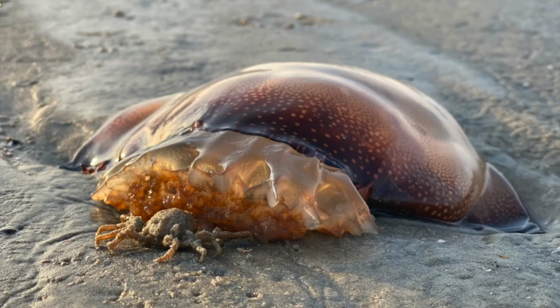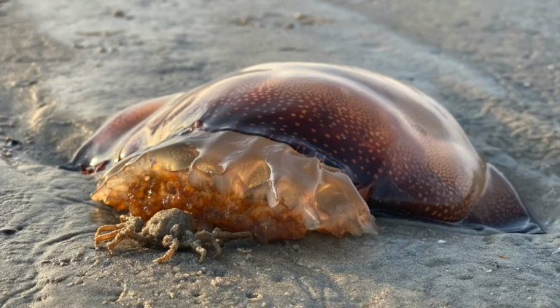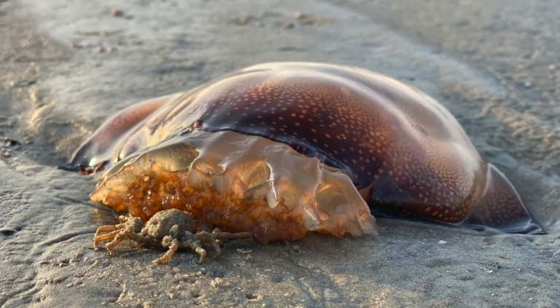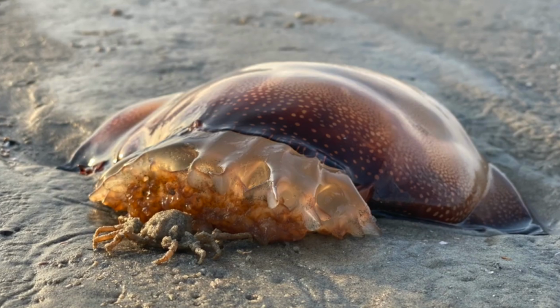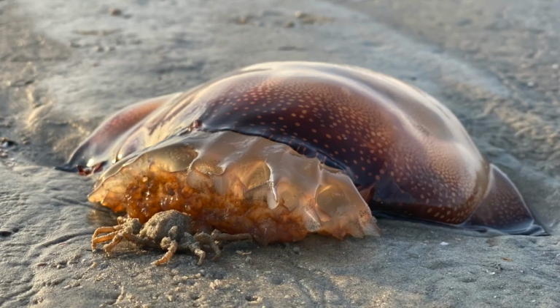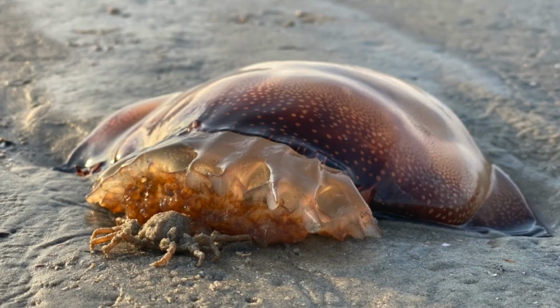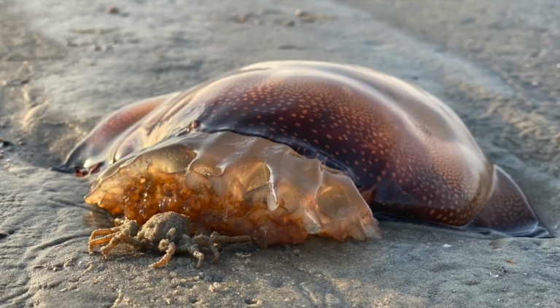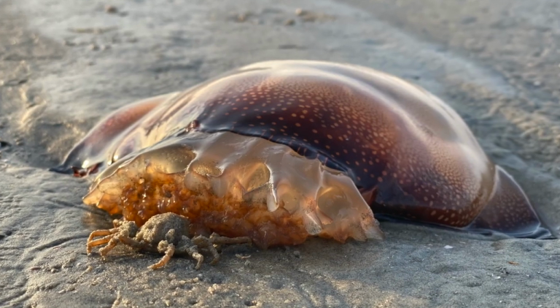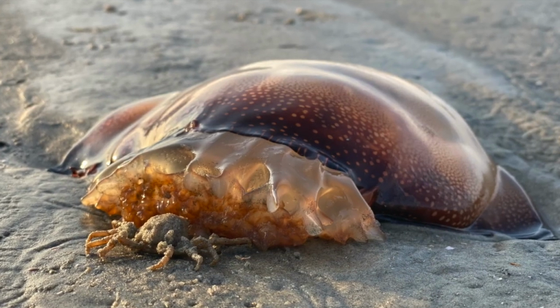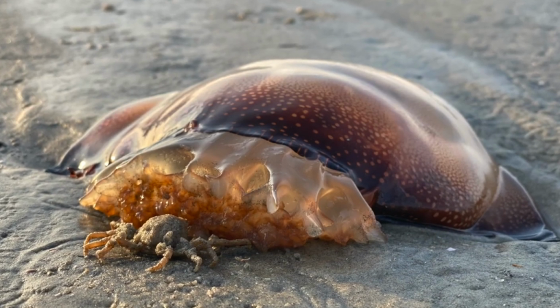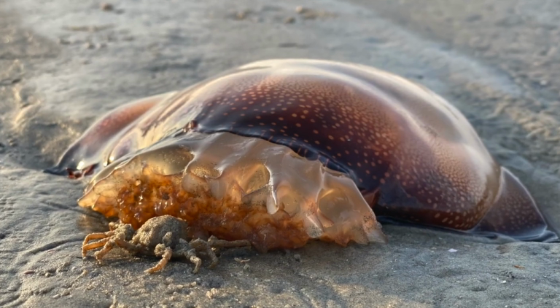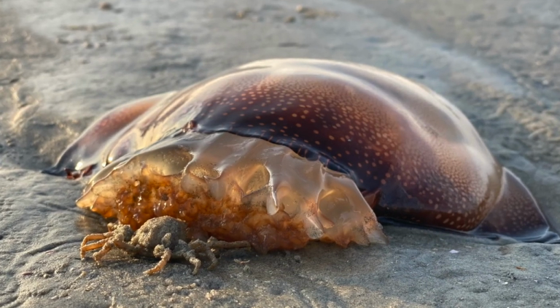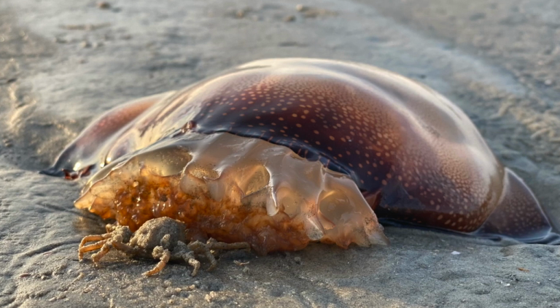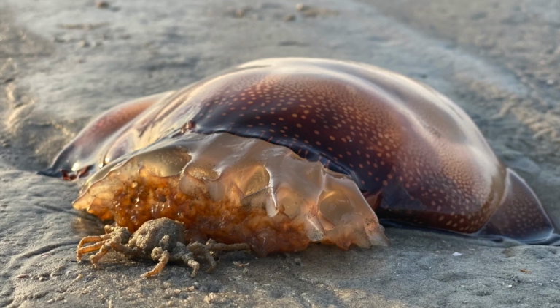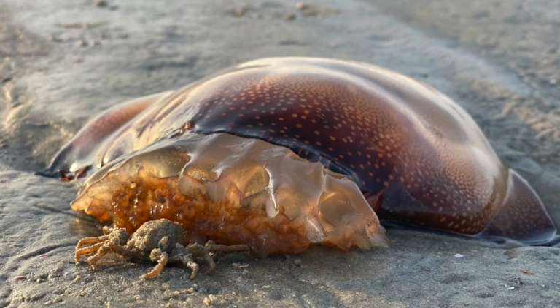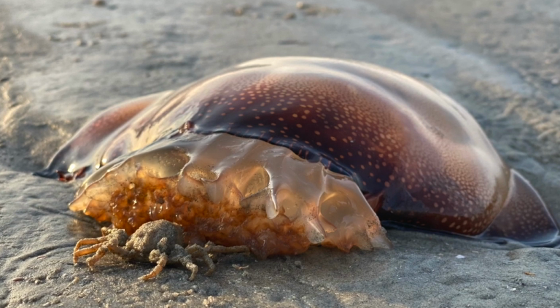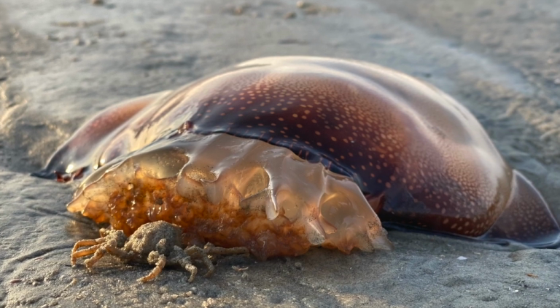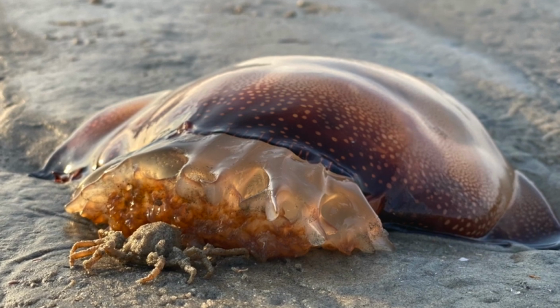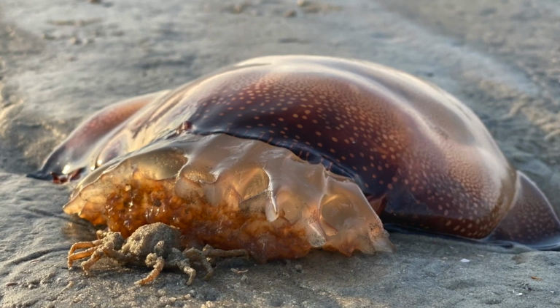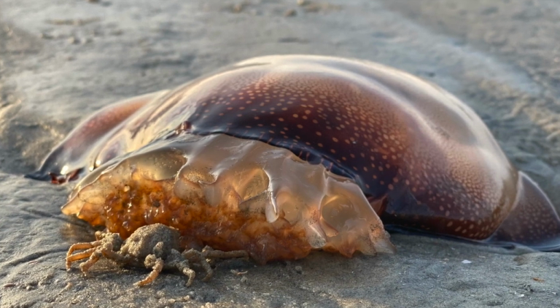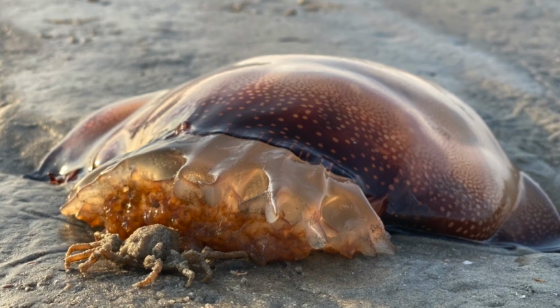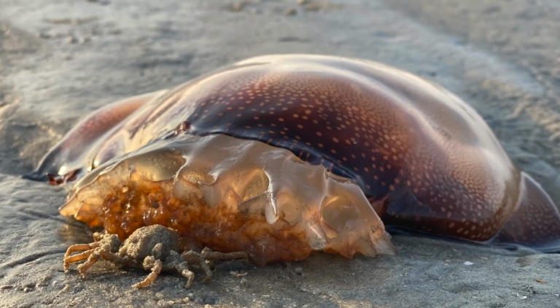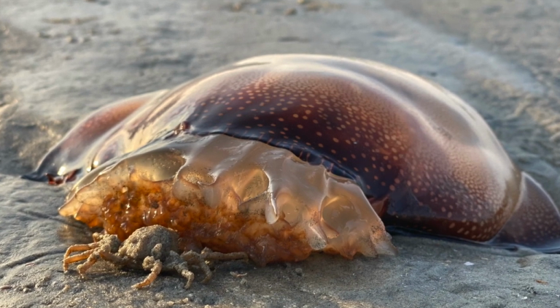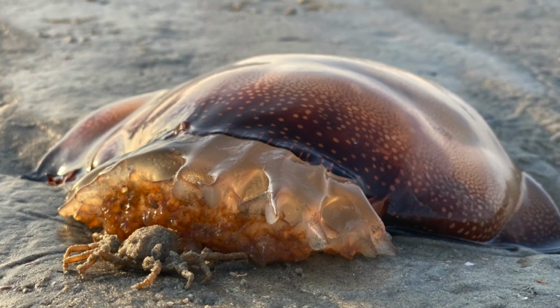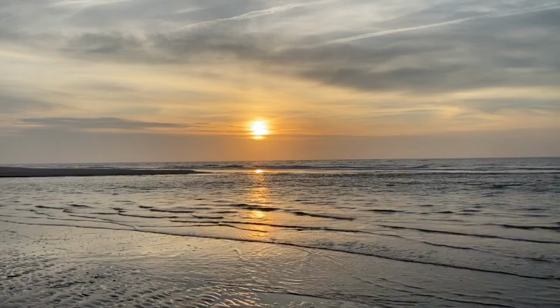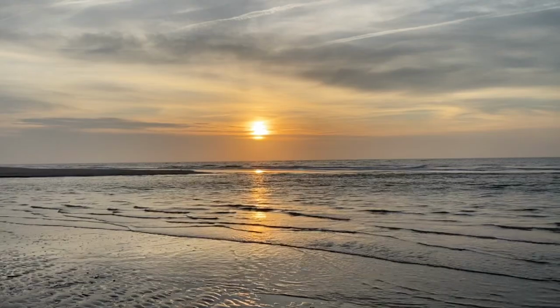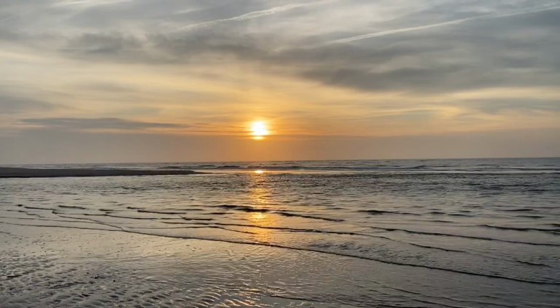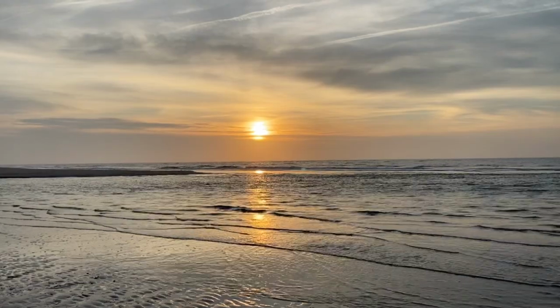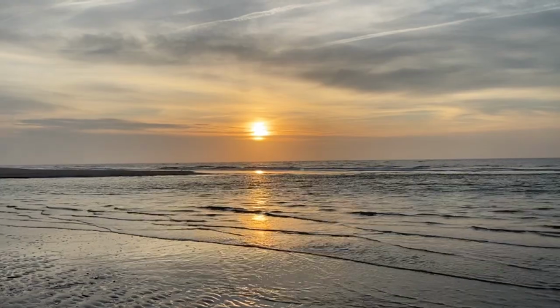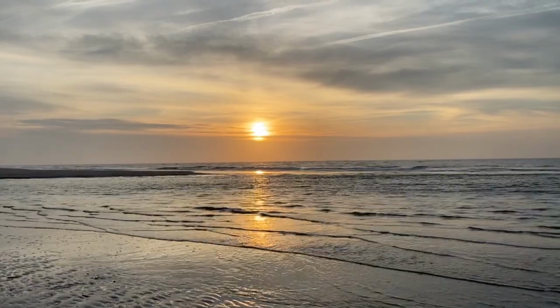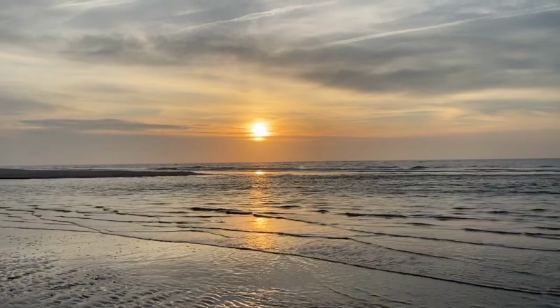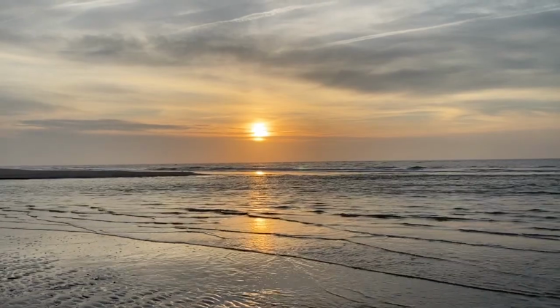But now that this jellyfish has washed up on the beach, the juvenile crab will make its way back to the ocean.